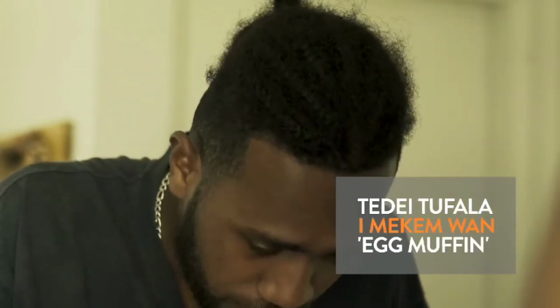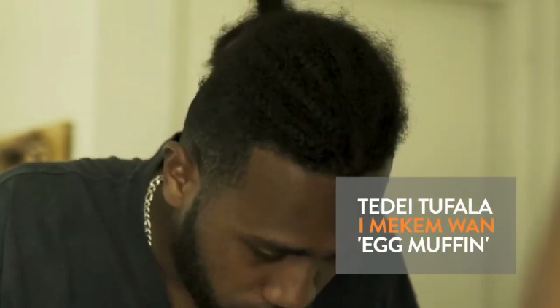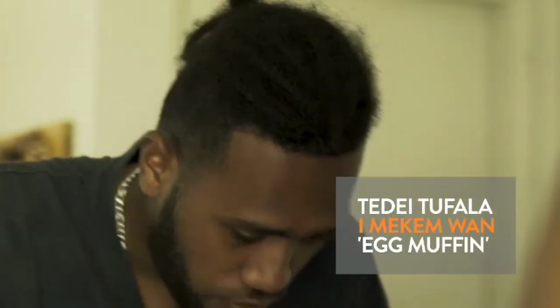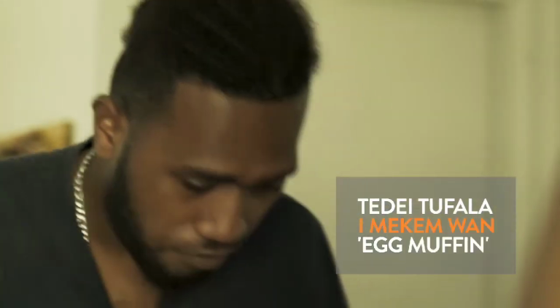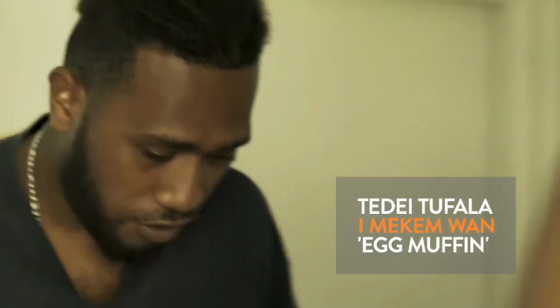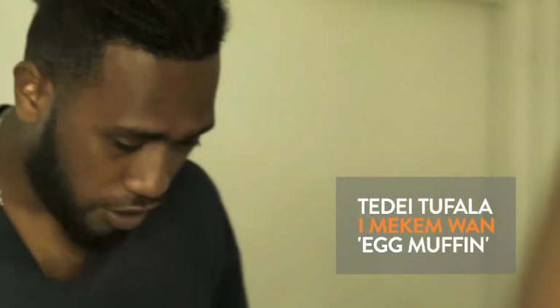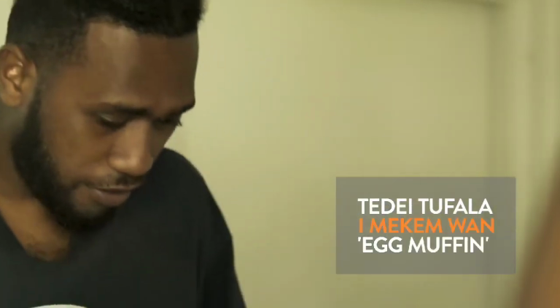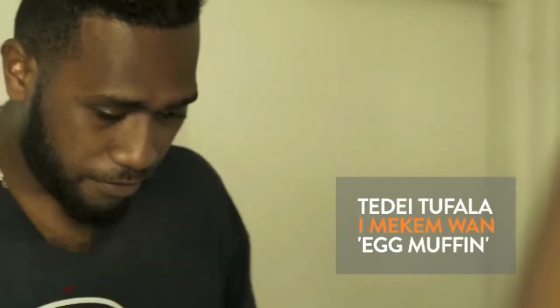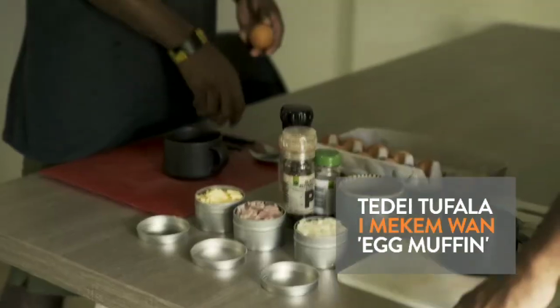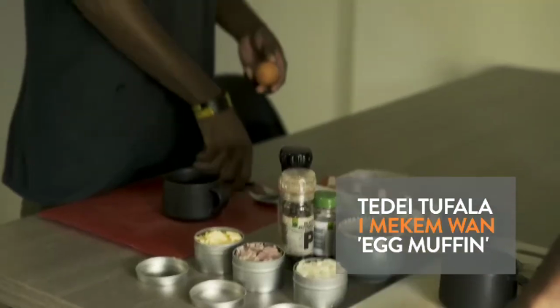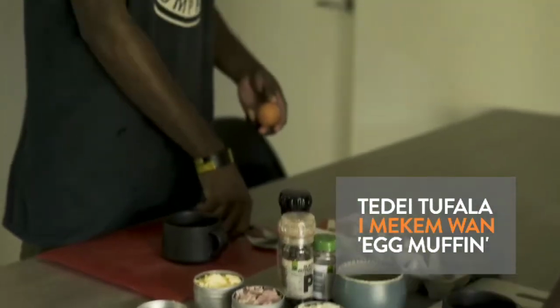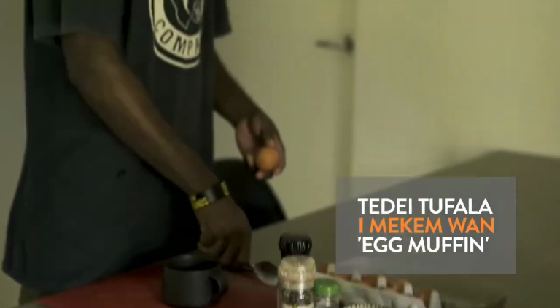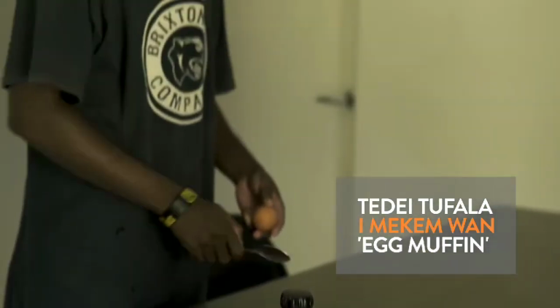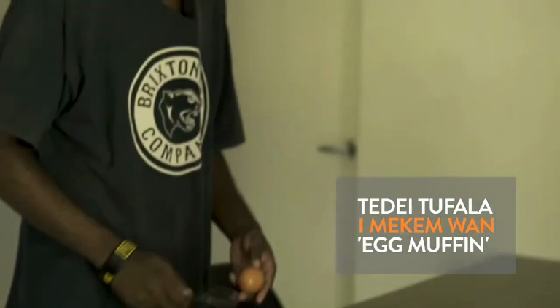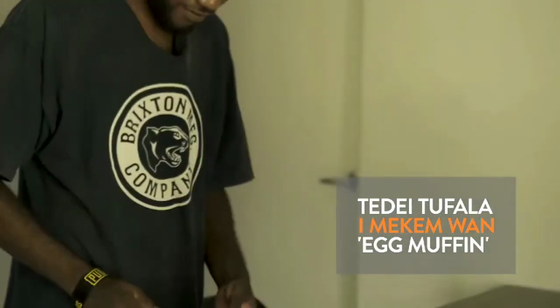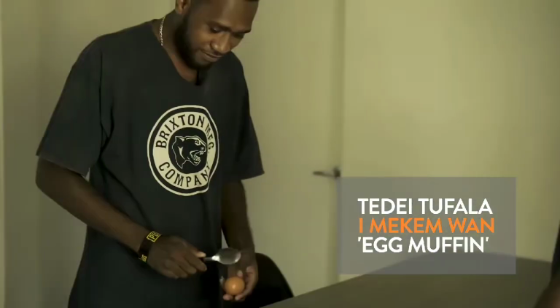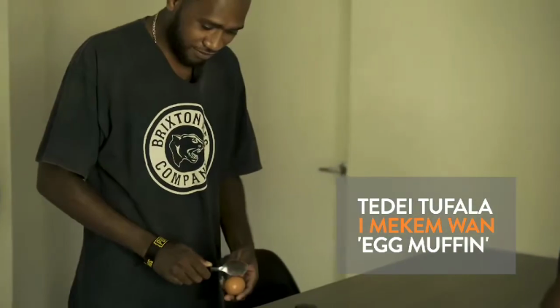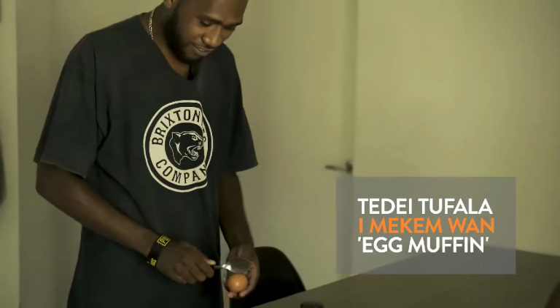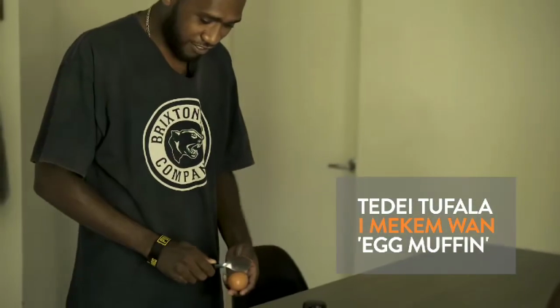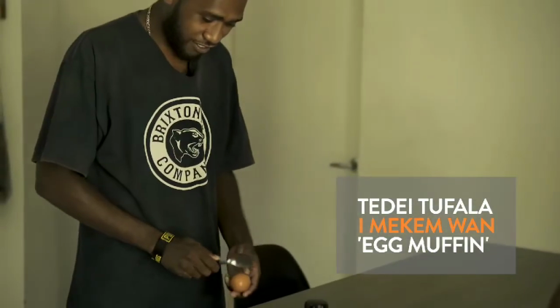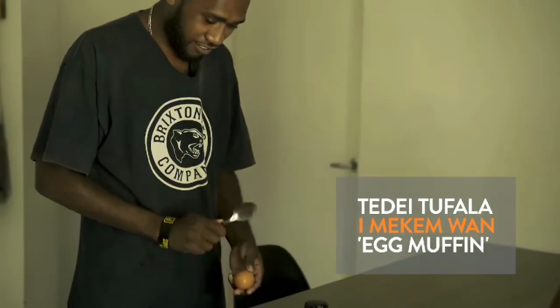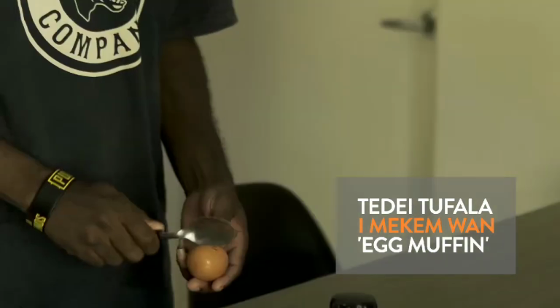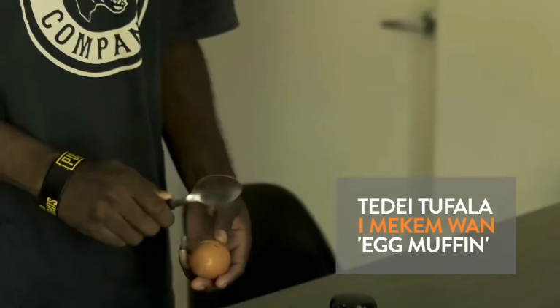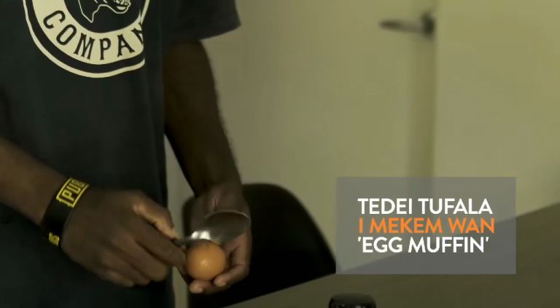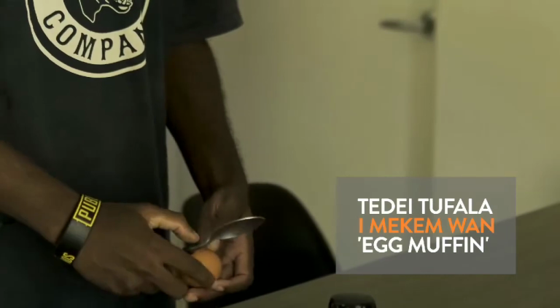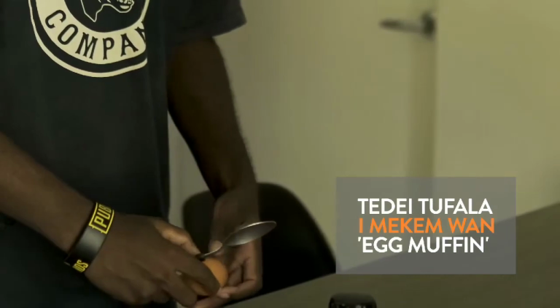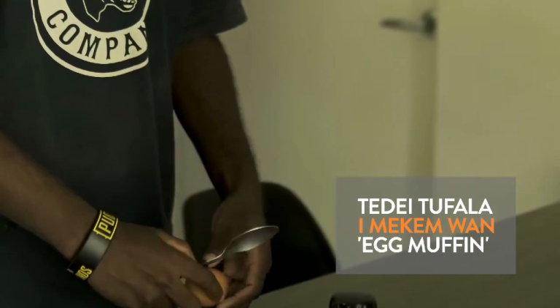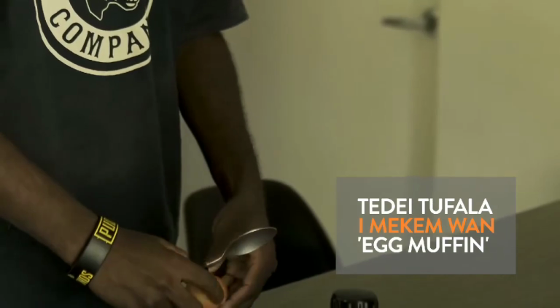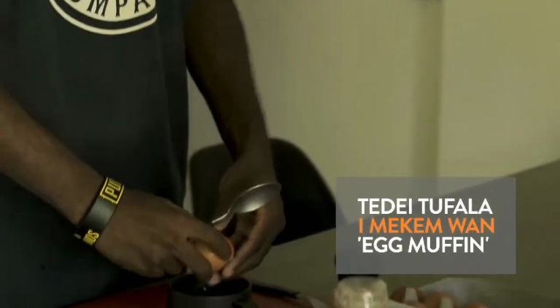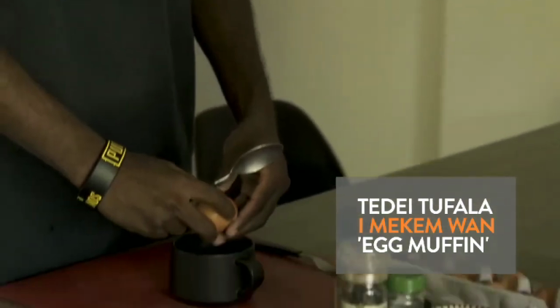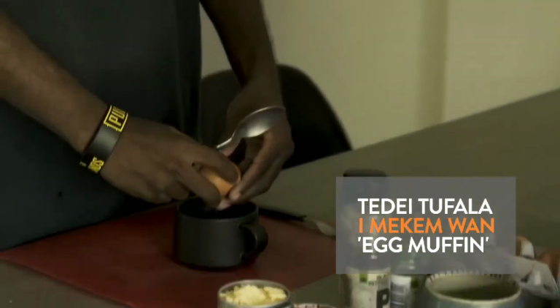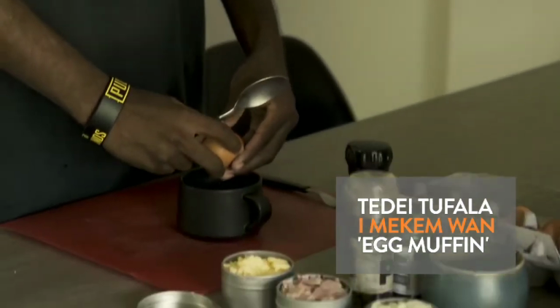First, I'll cut the egg. I'll cut it all down.